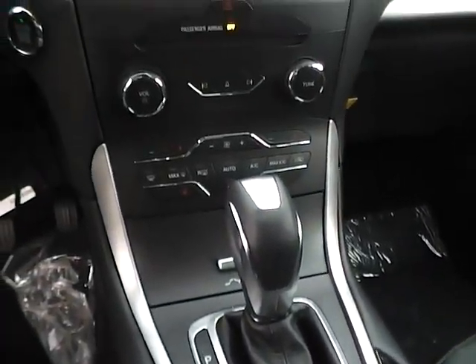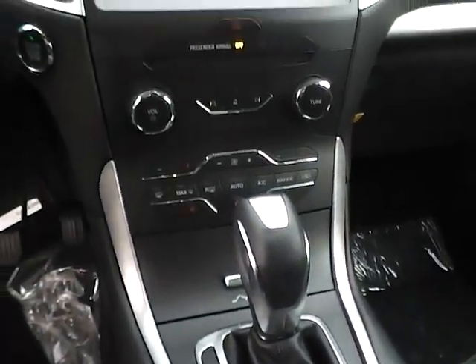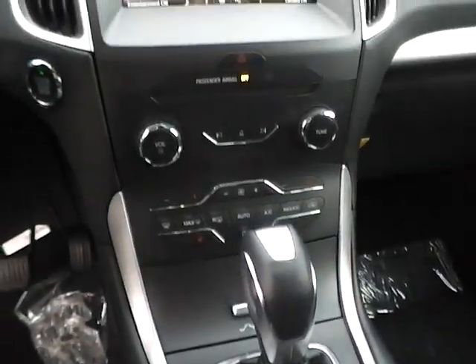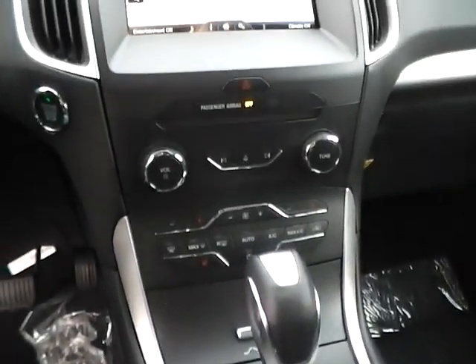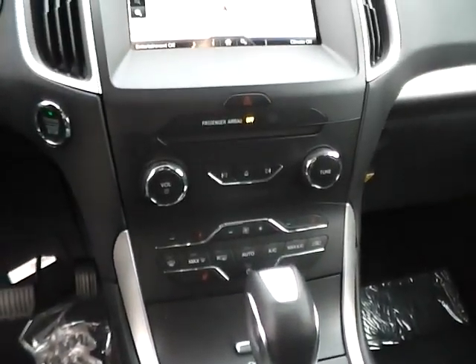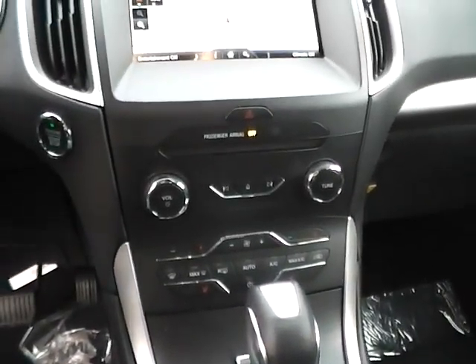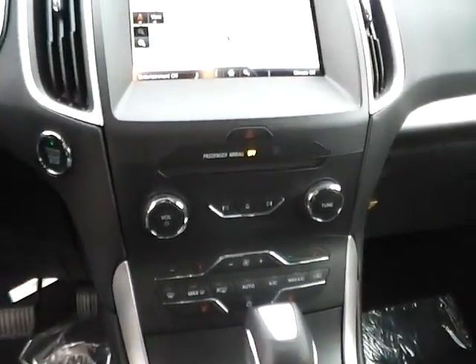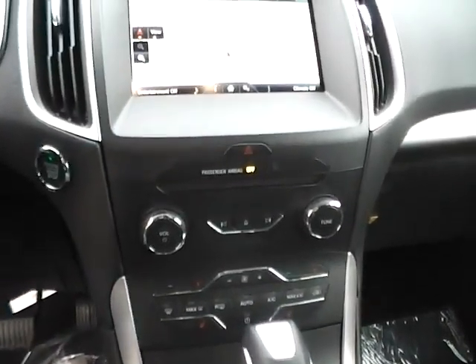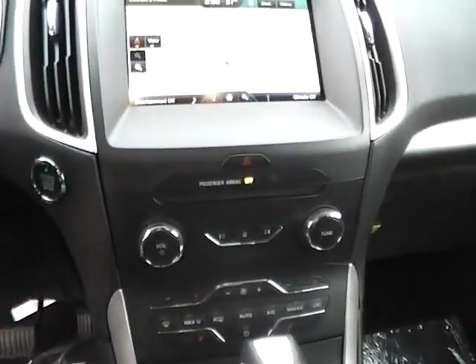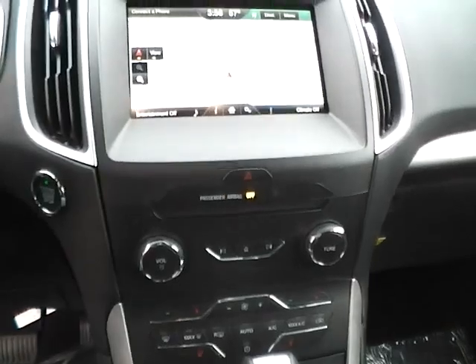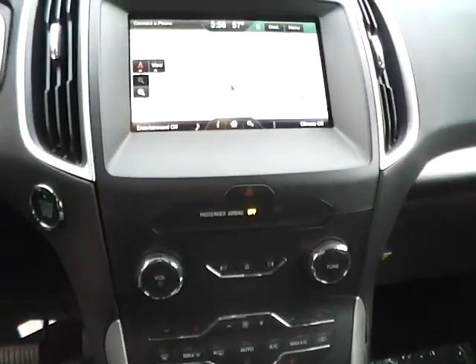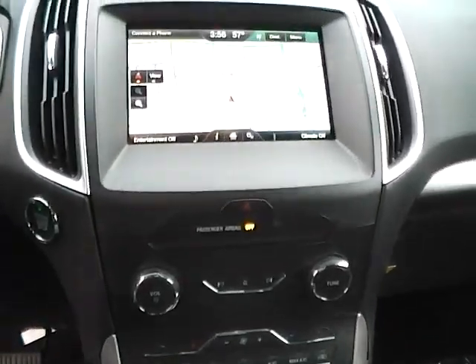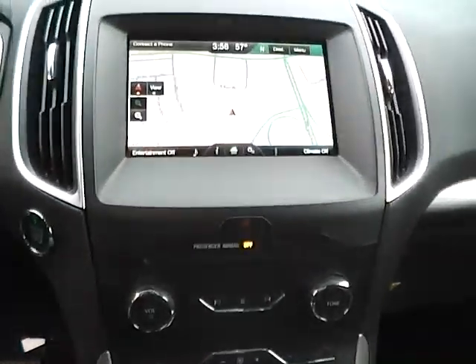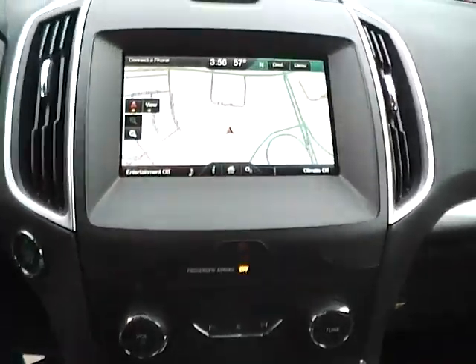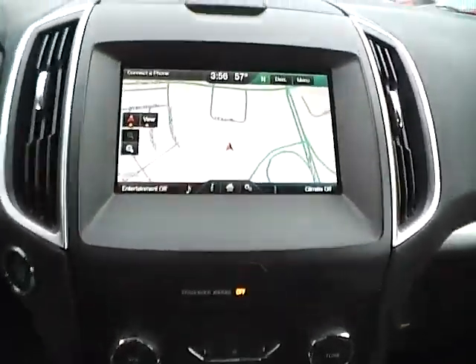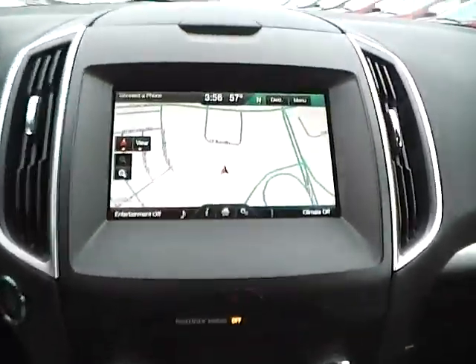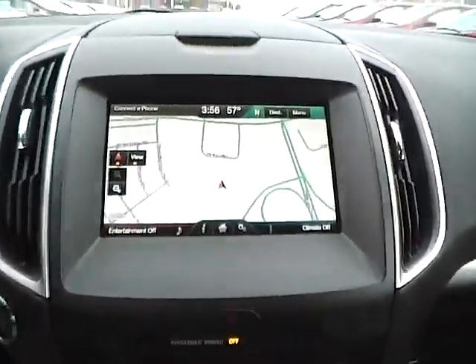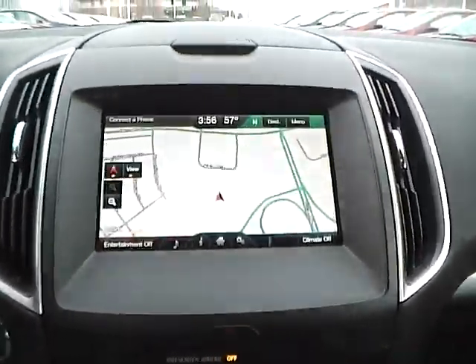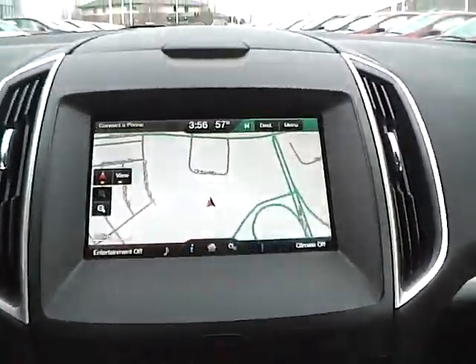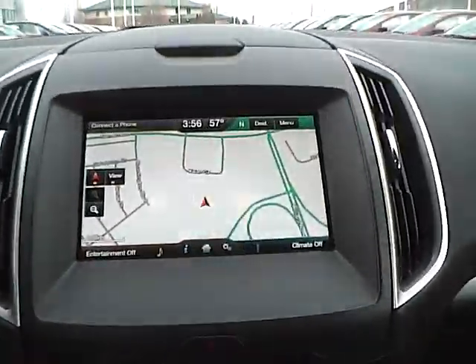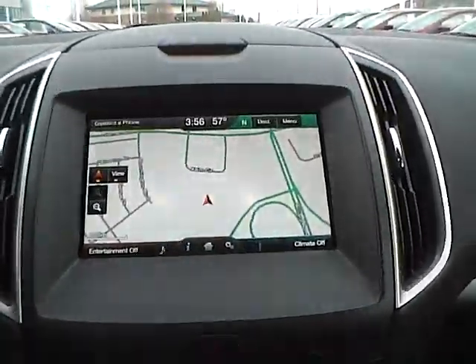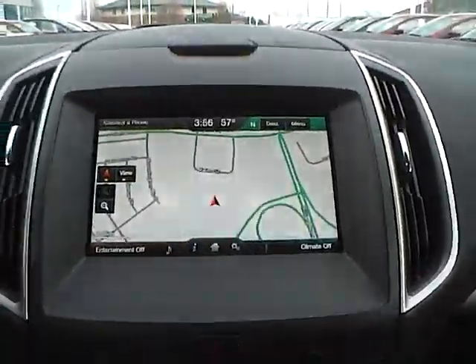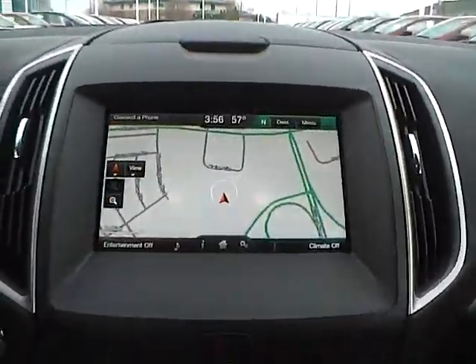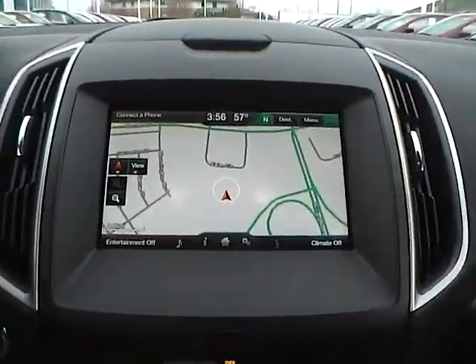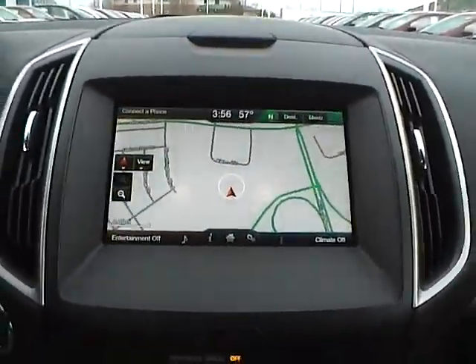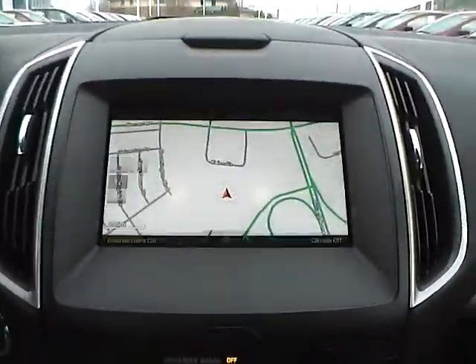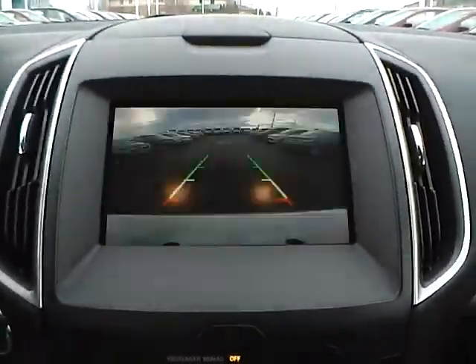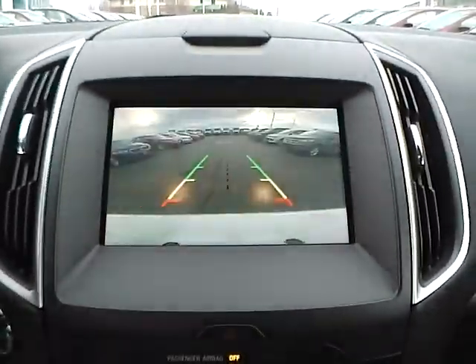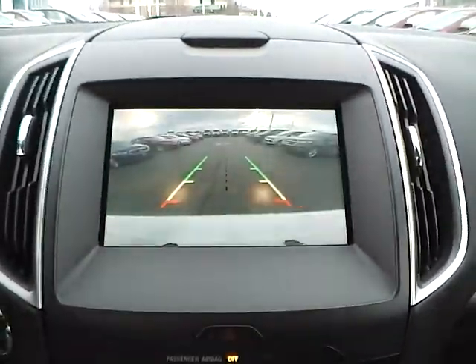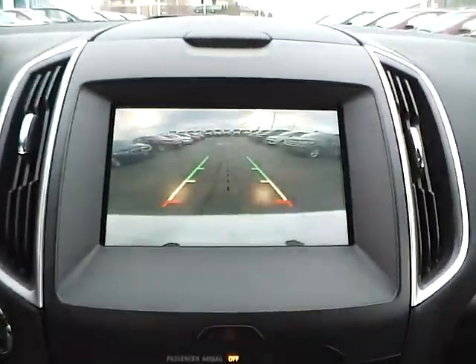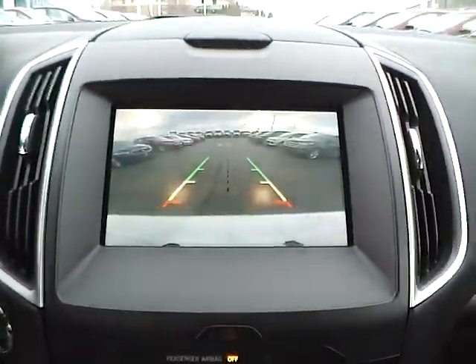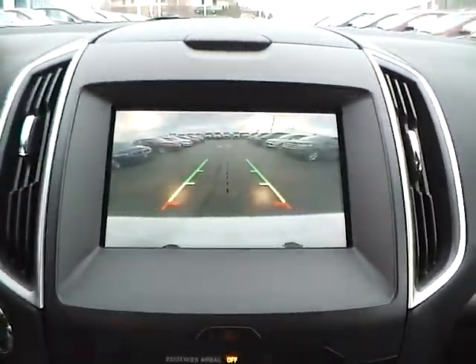It also has heated seats, push button start, navigation, and a backup camera.